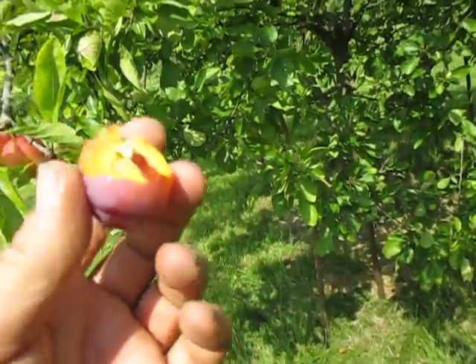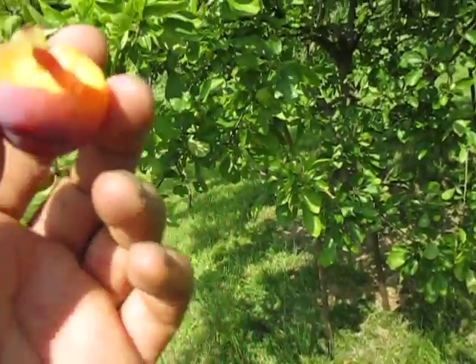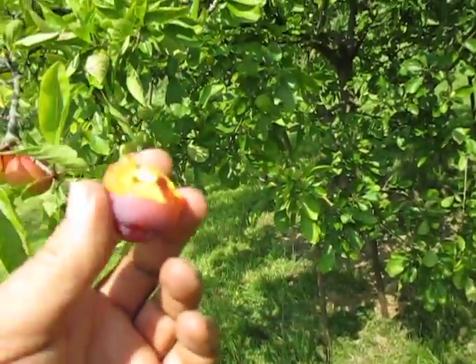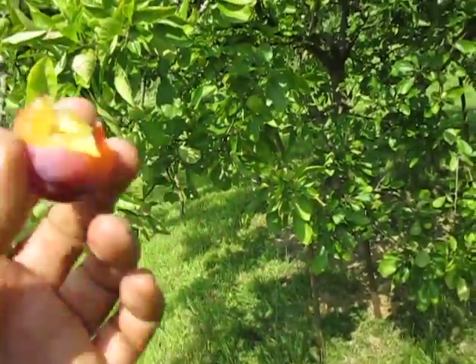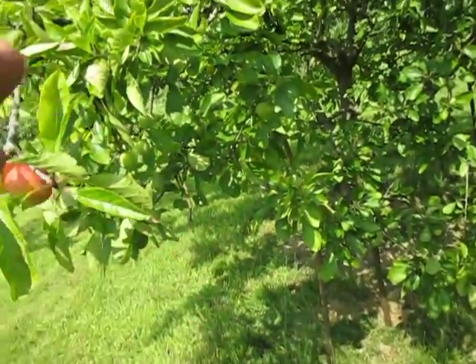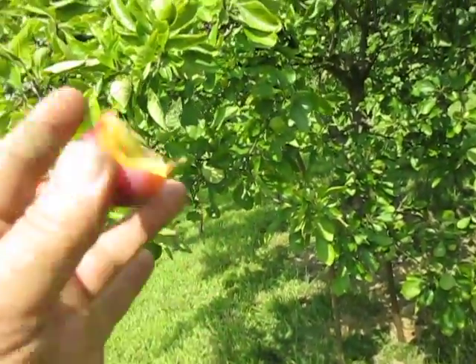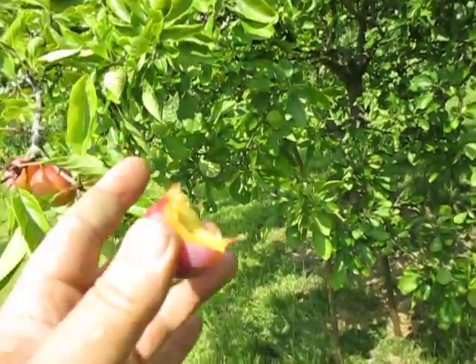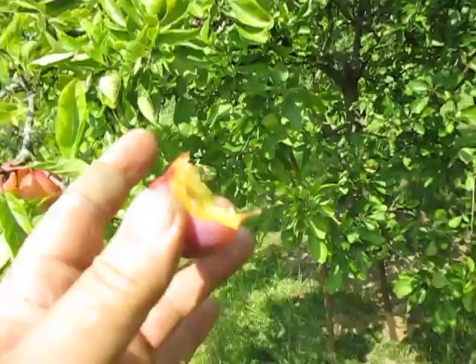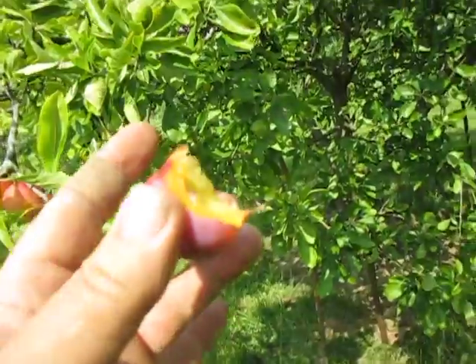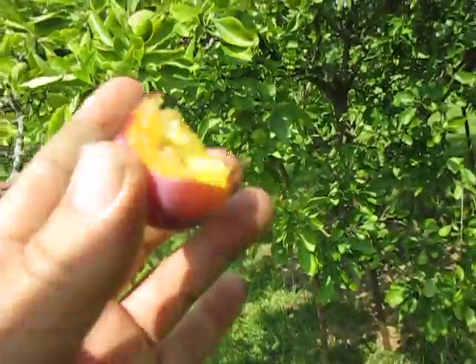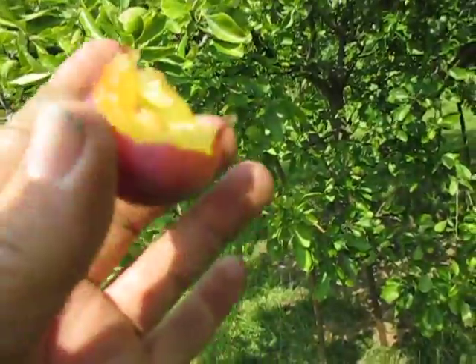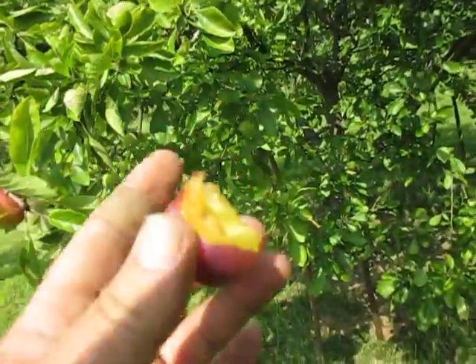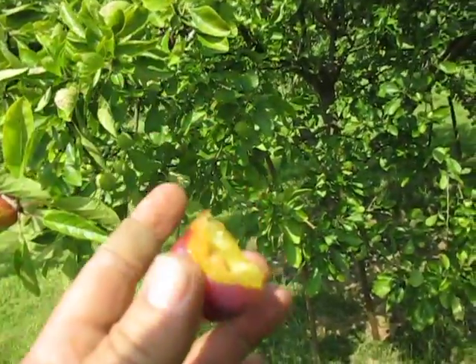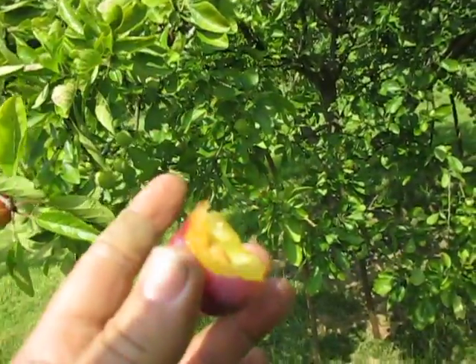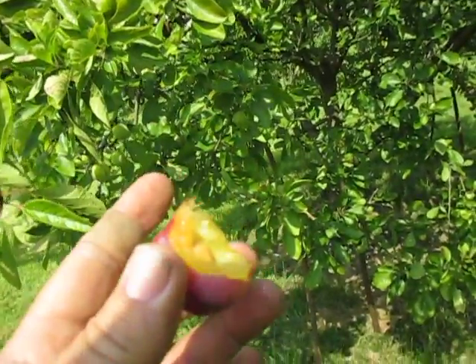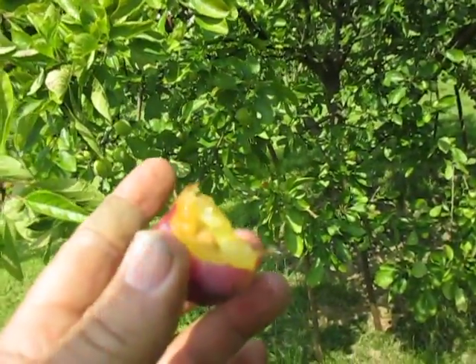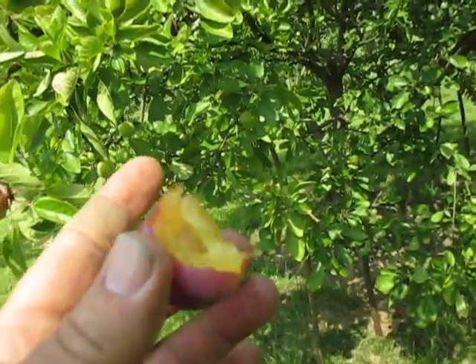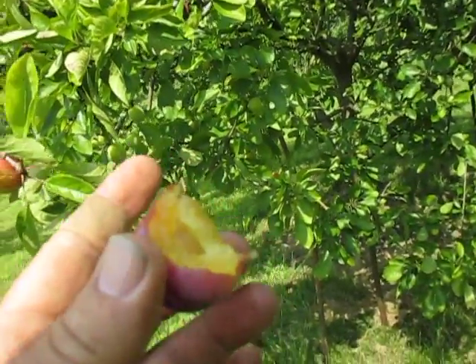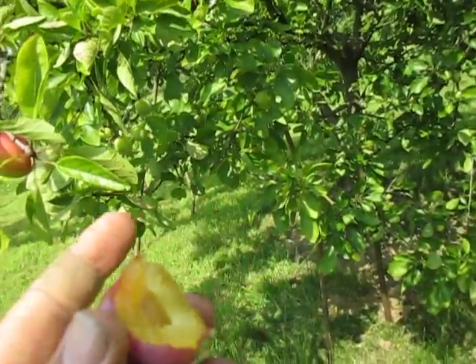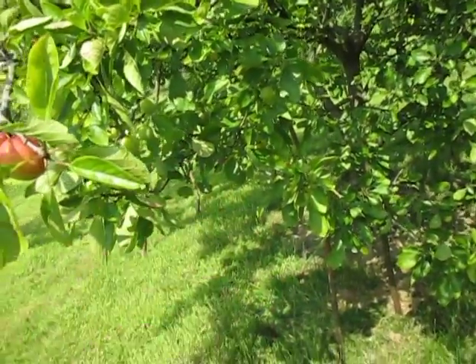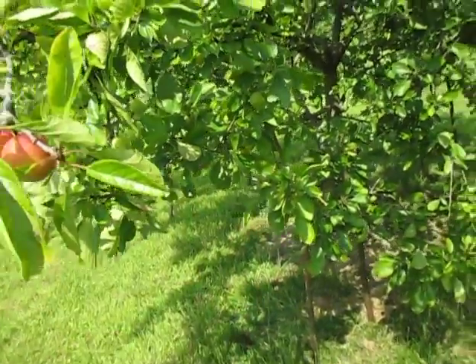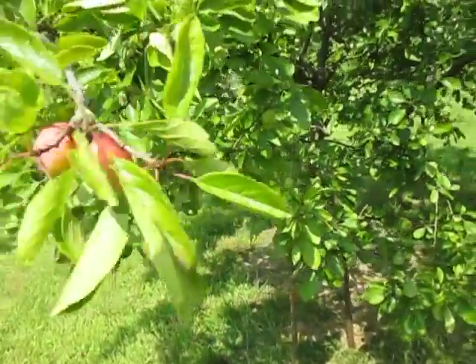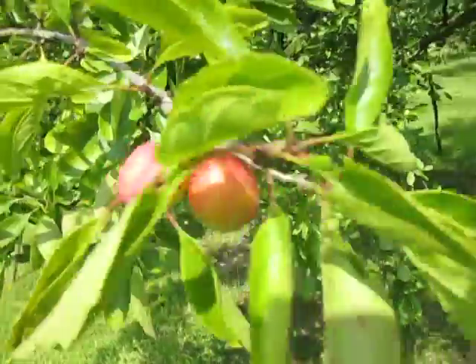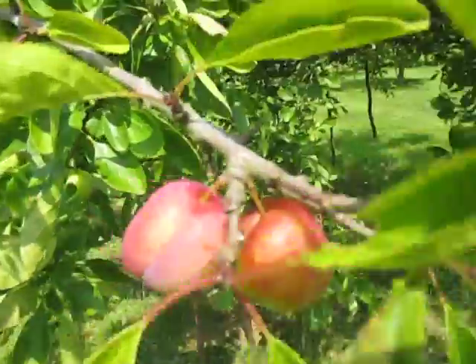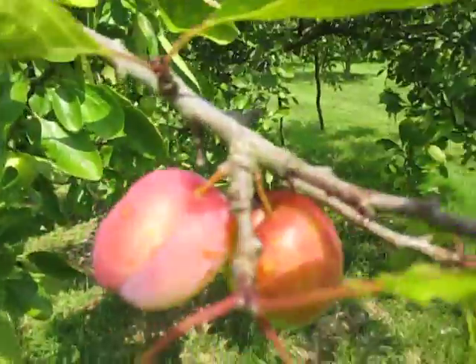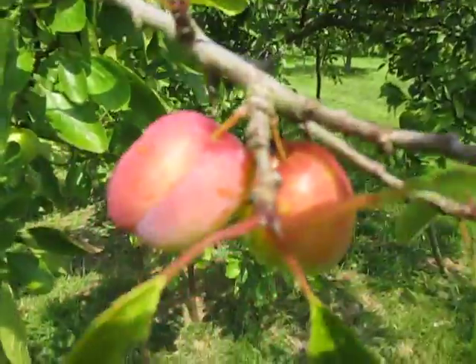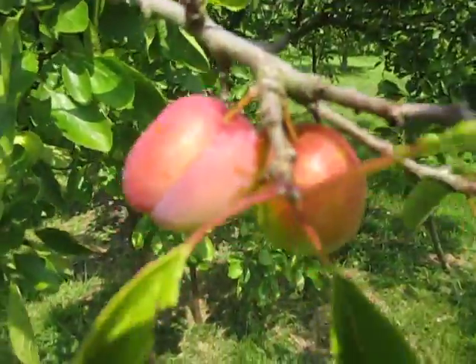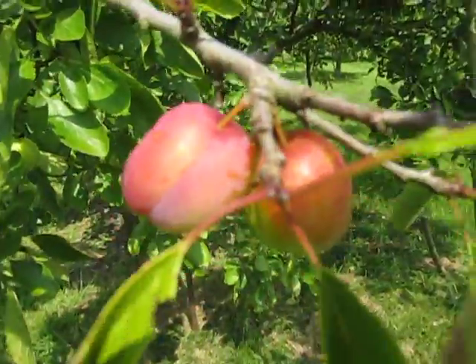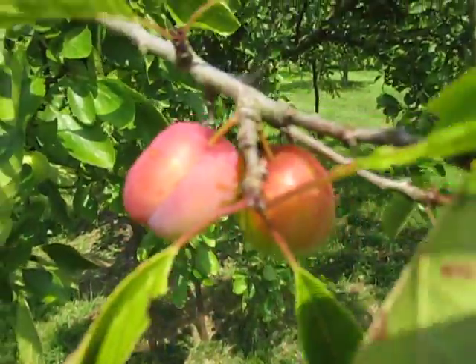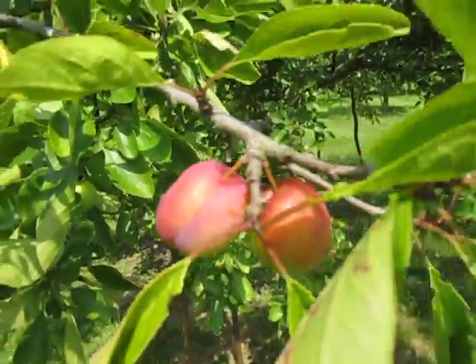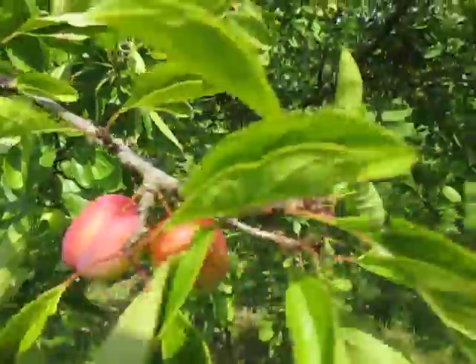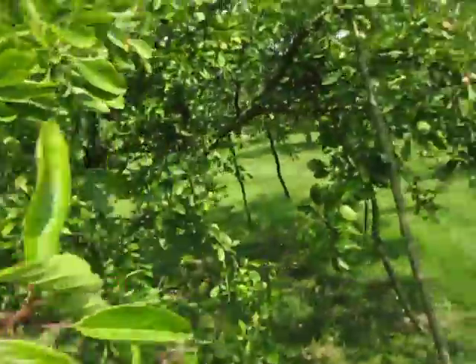And that is edible. It's a little bit sharp and it's sweet enough. And you could pick them certainly at this stage, take them to market.